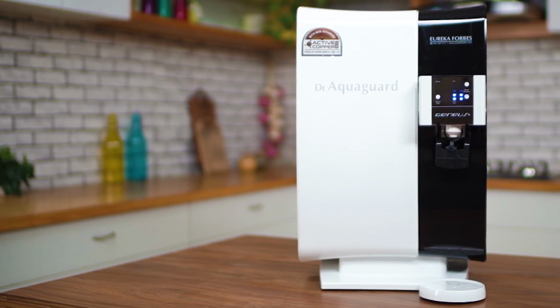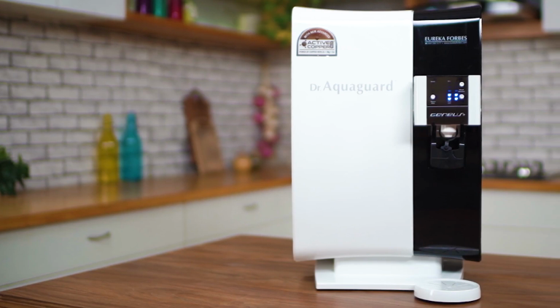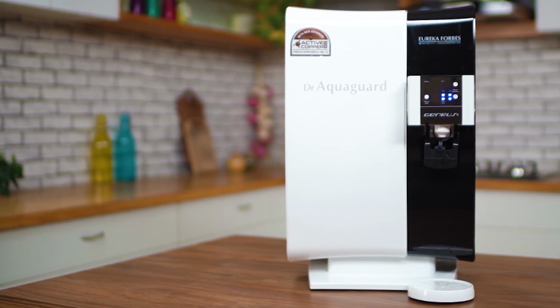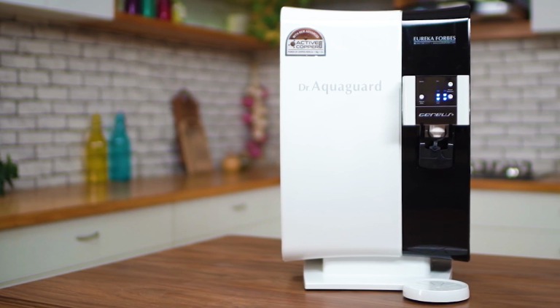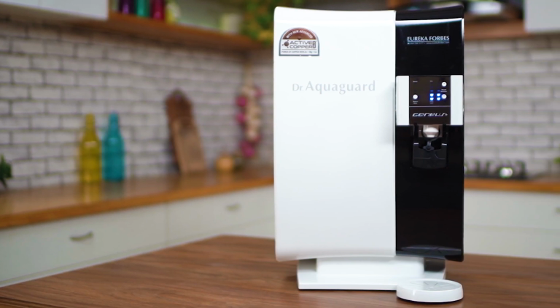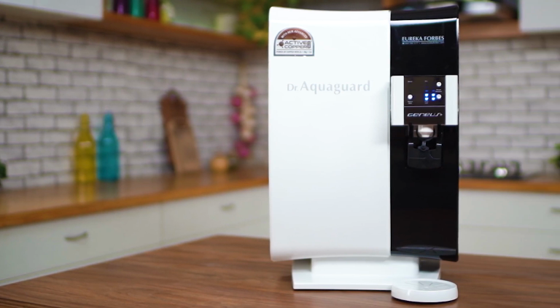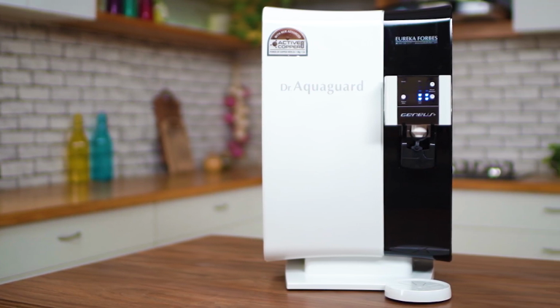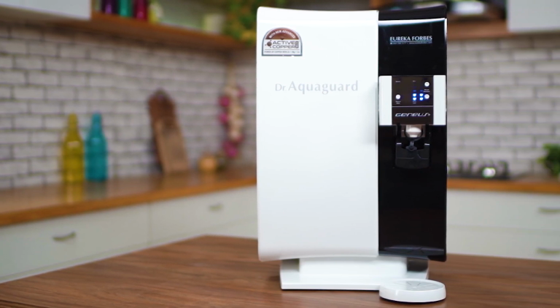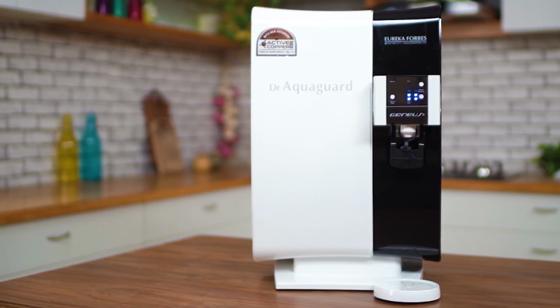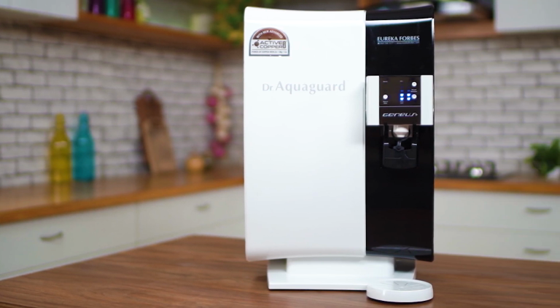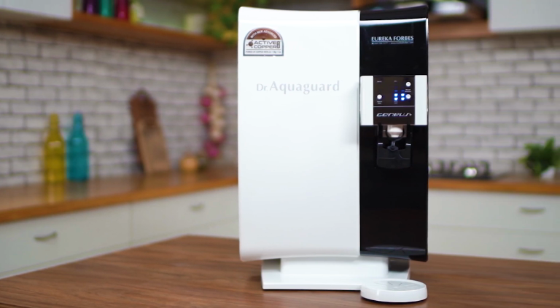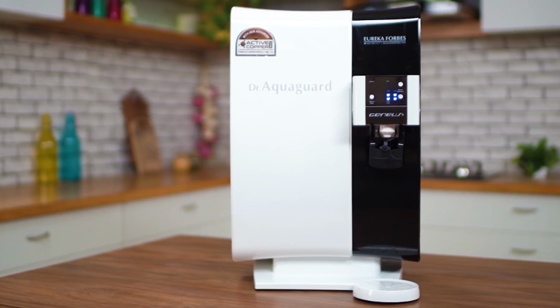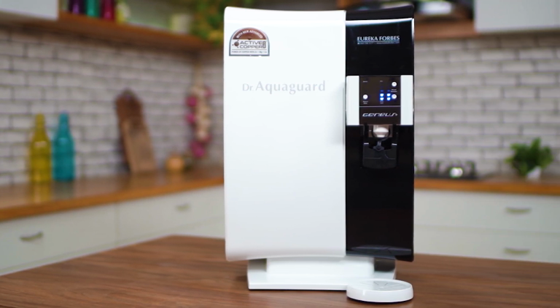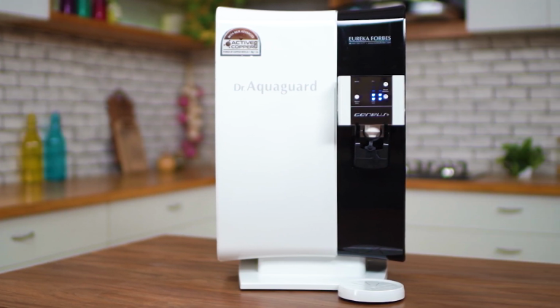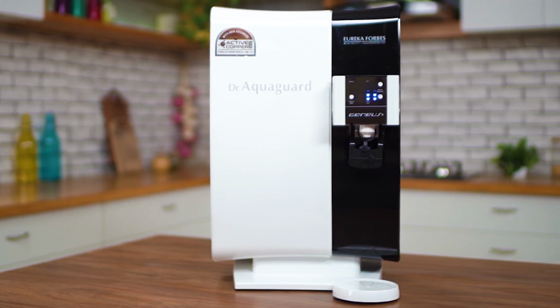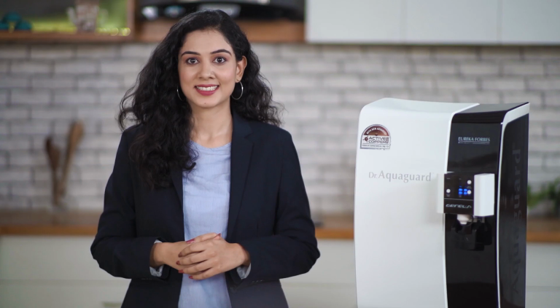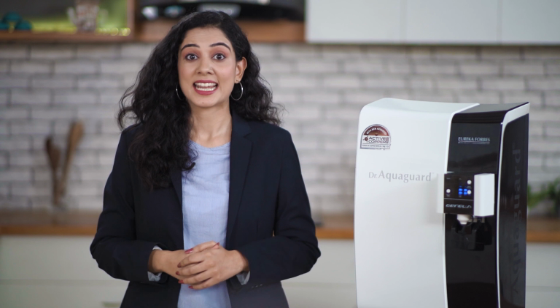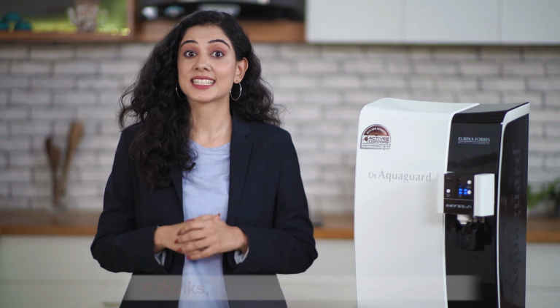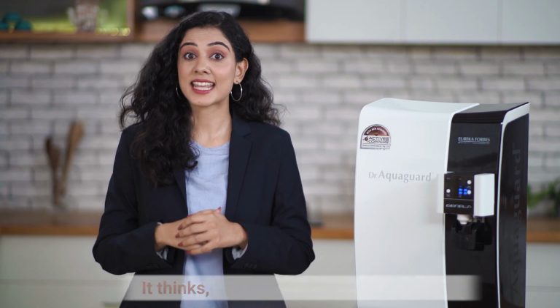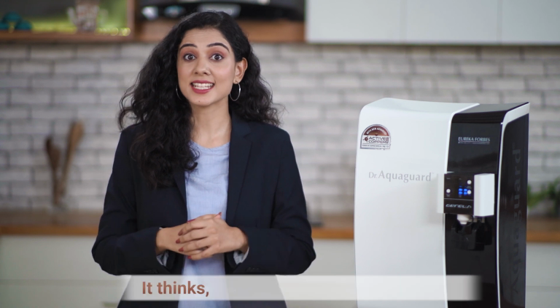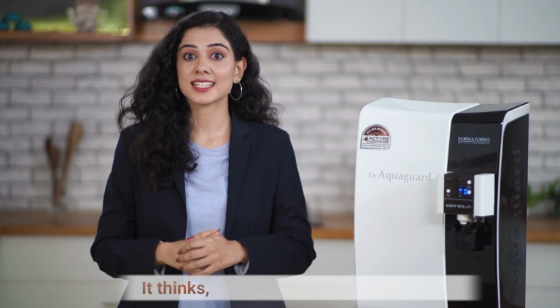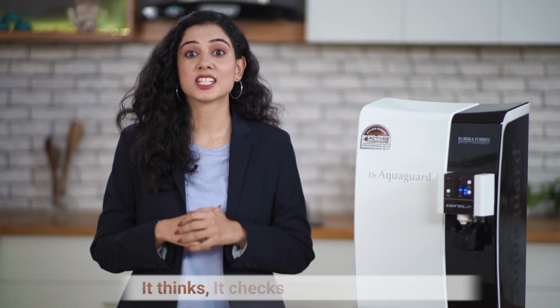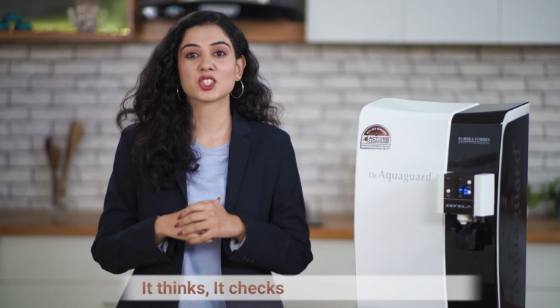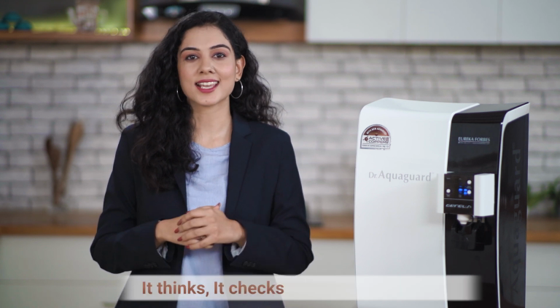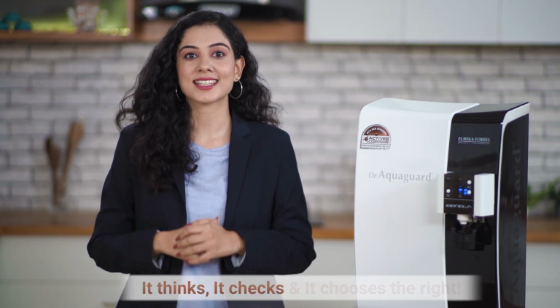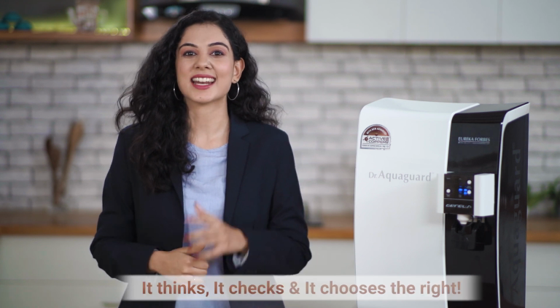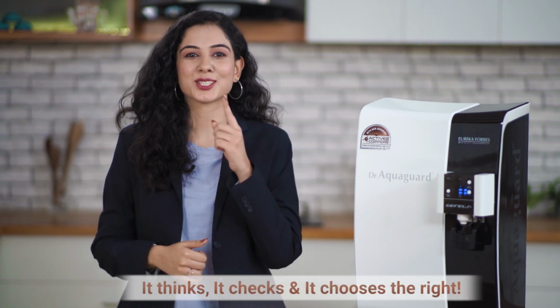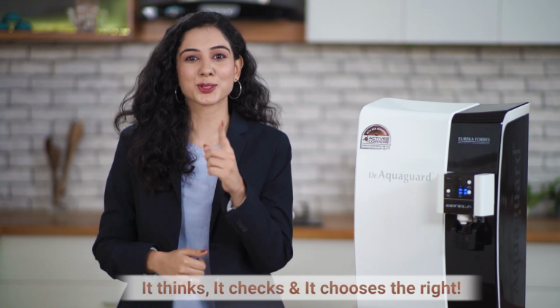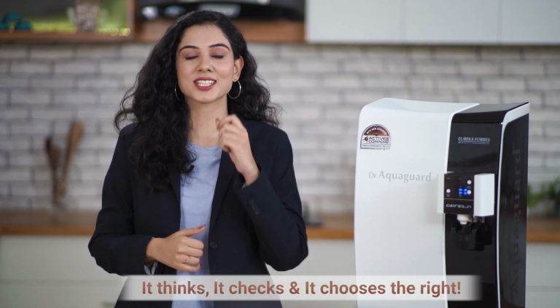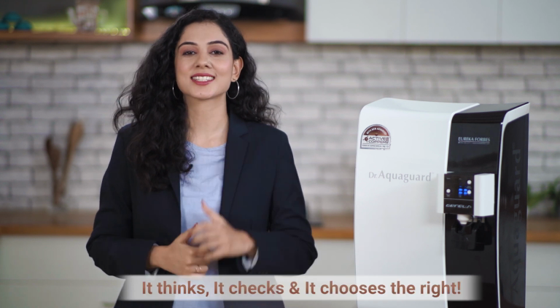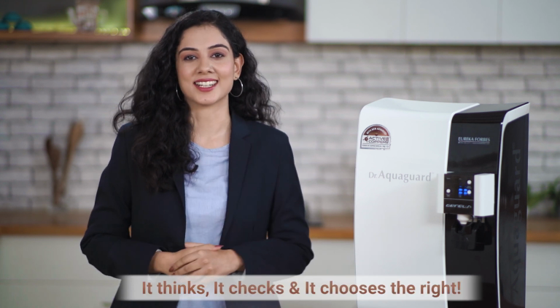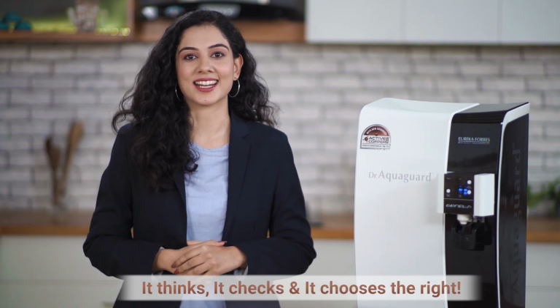Isn't this a truly genius product for your kitchen? It thinks, it checks, and it chooses the right.